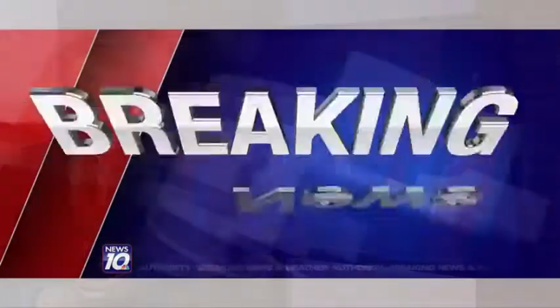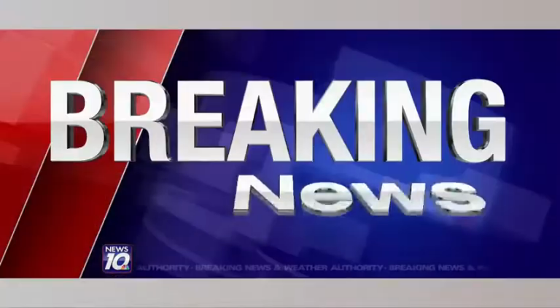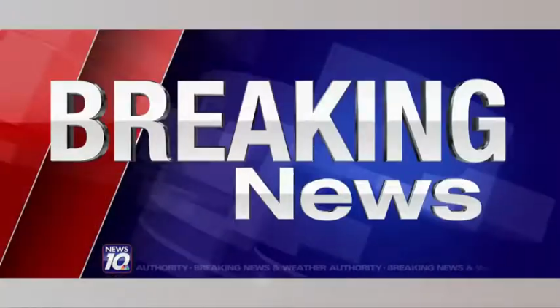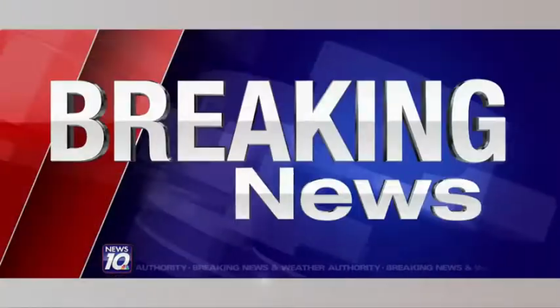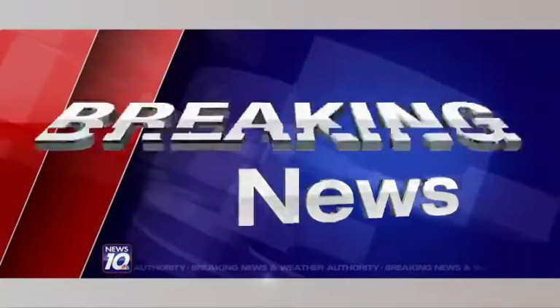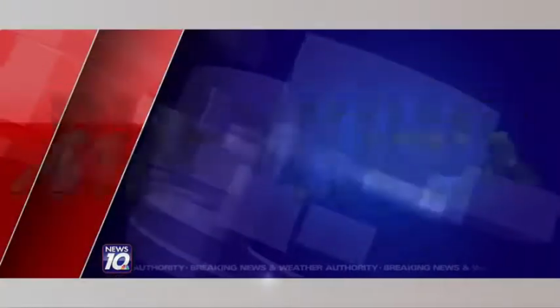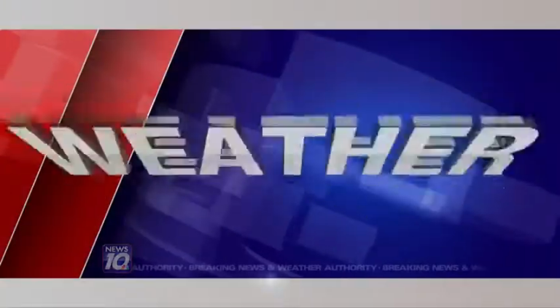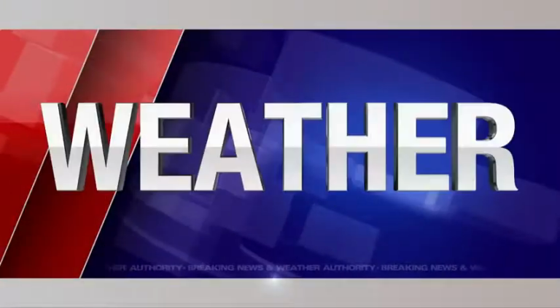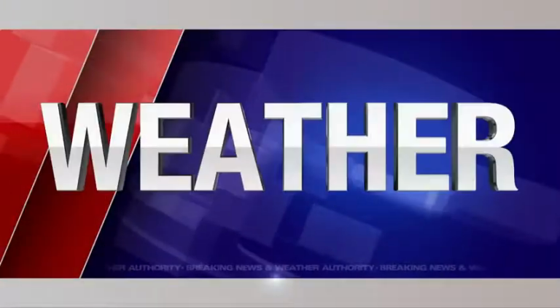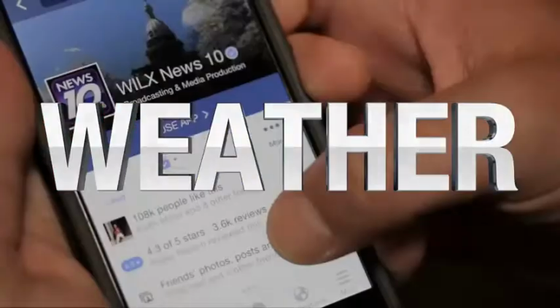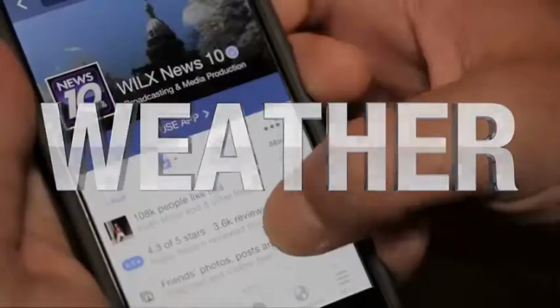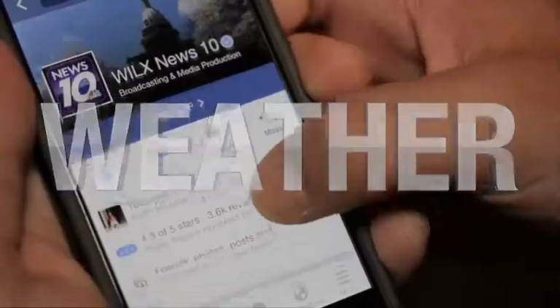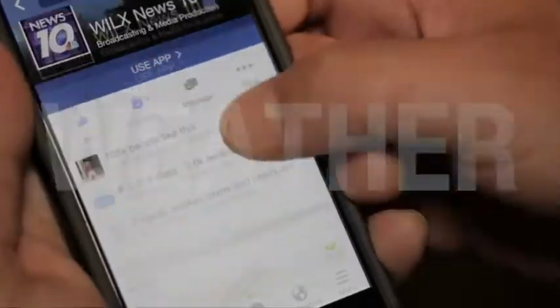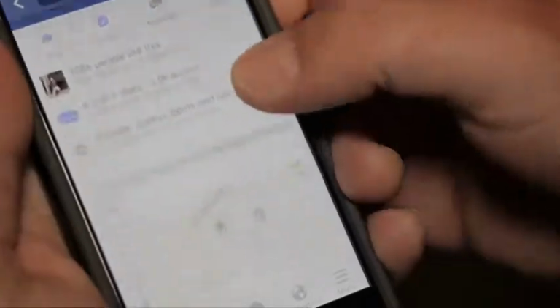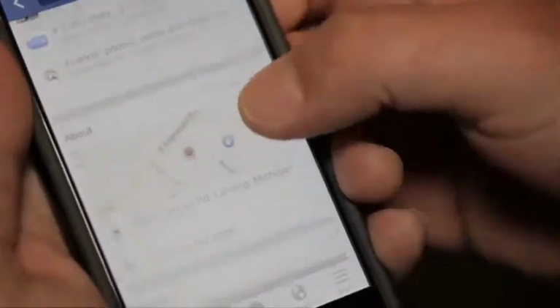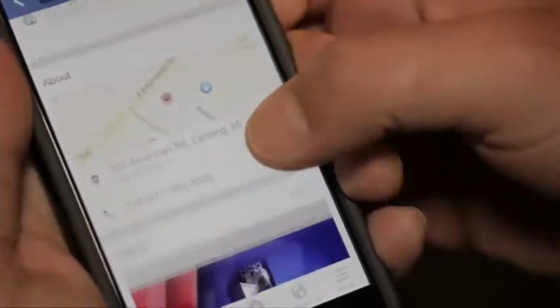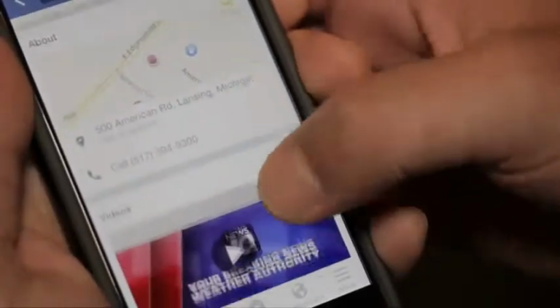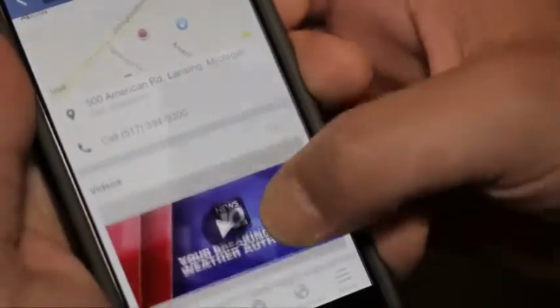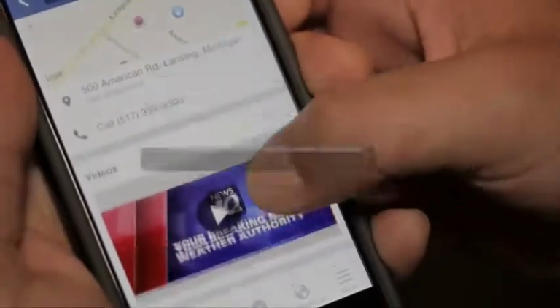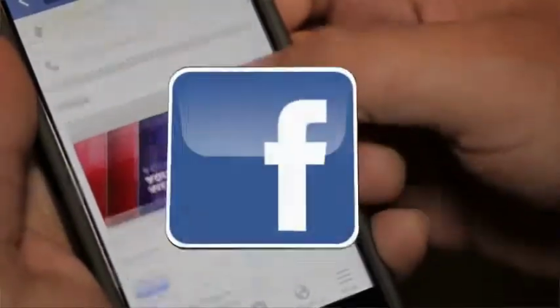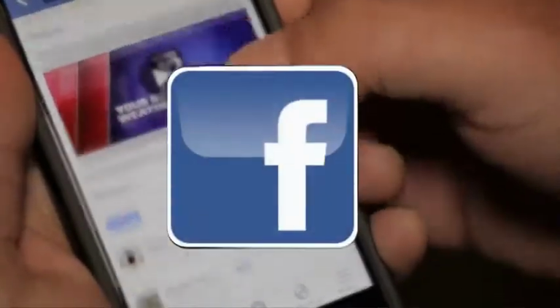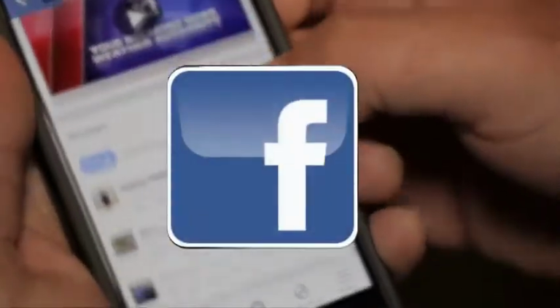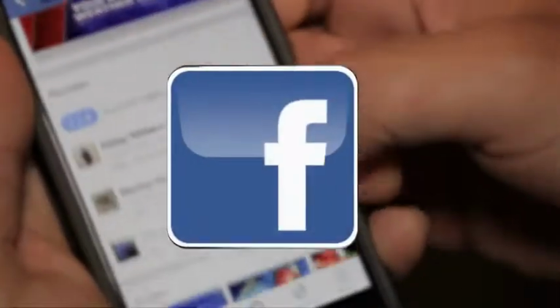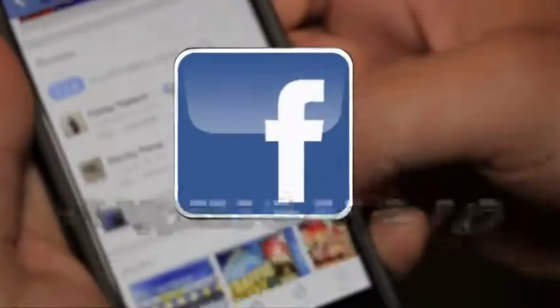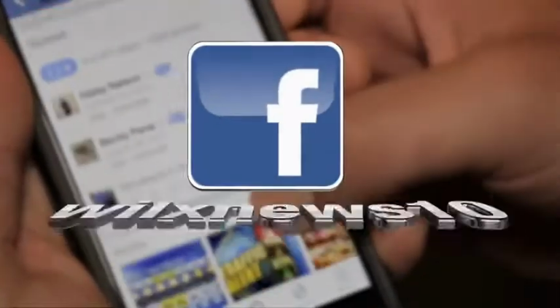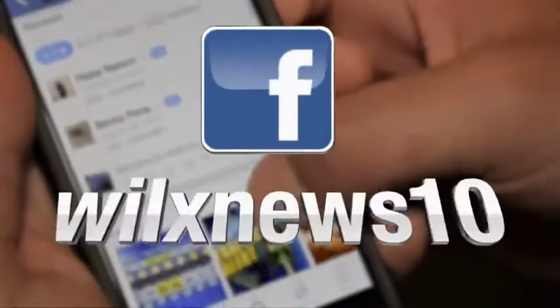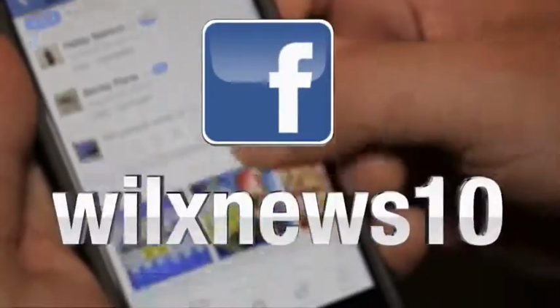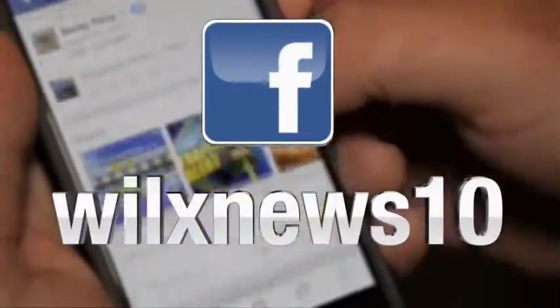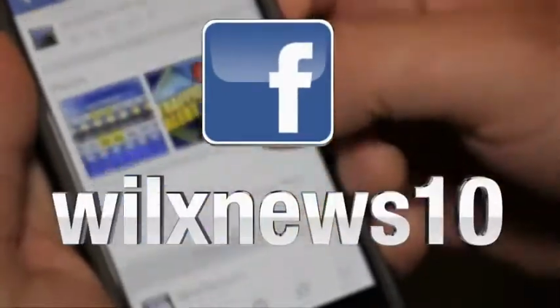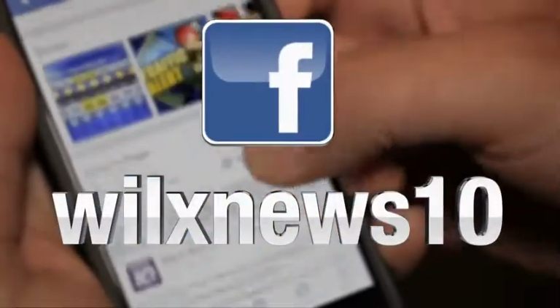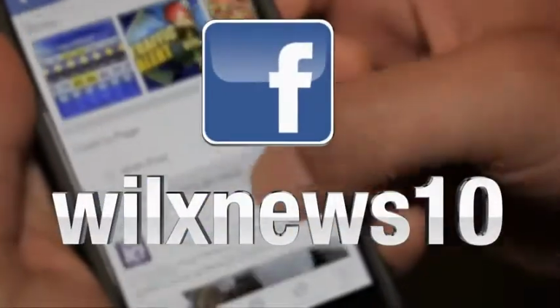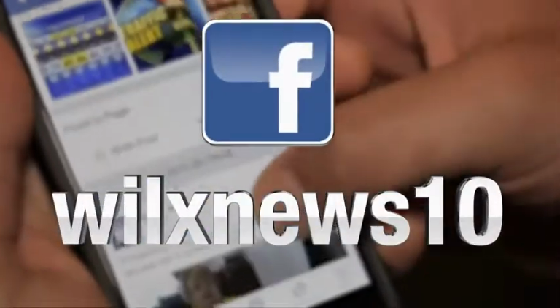Breaking news and weather — right in your news feed on Facebook. WILX News 10.